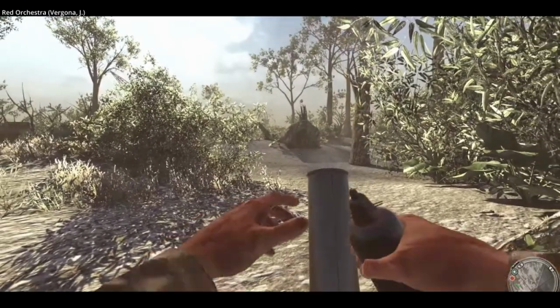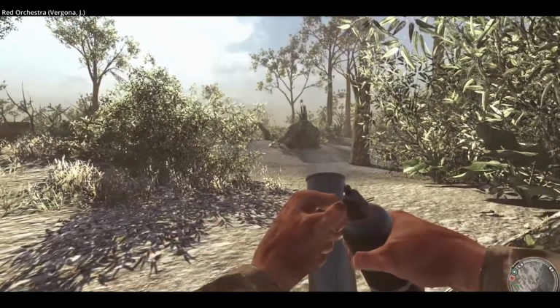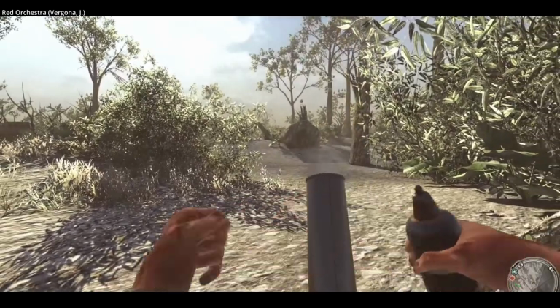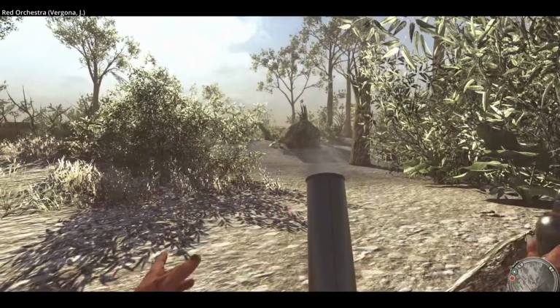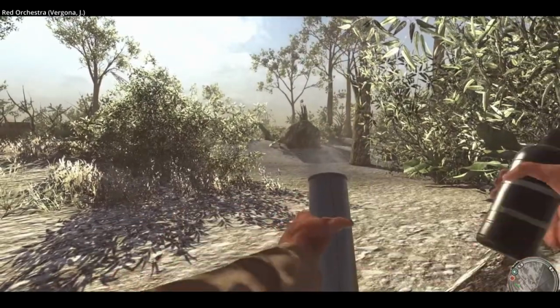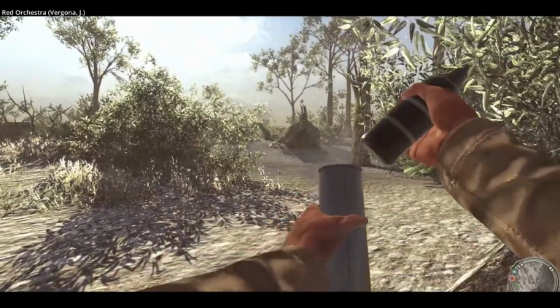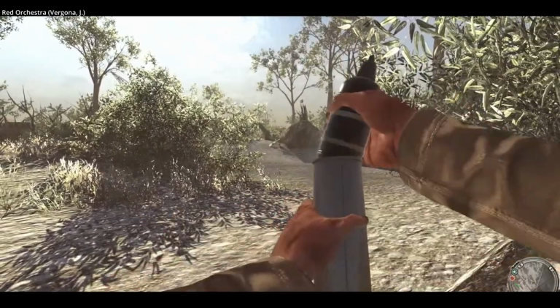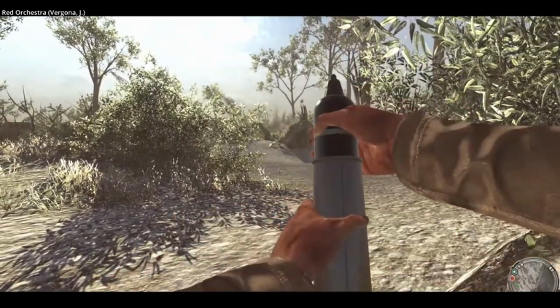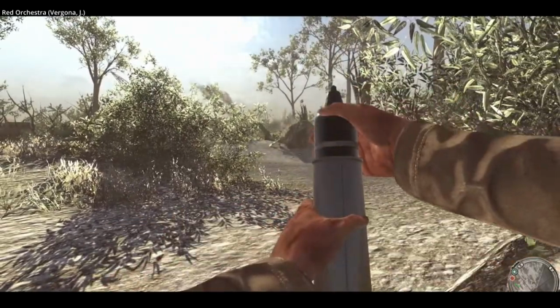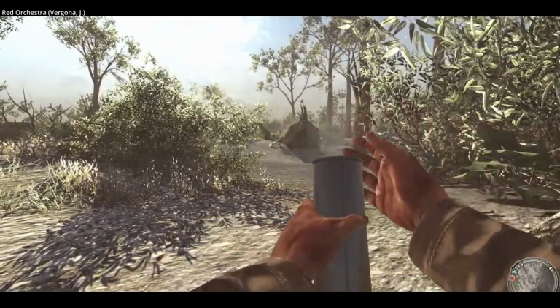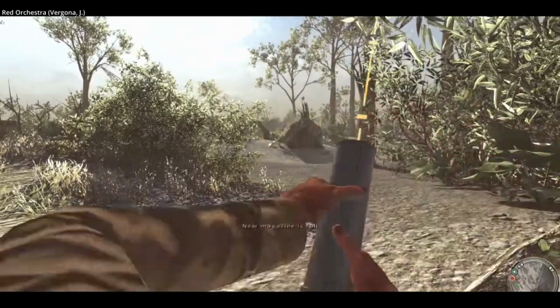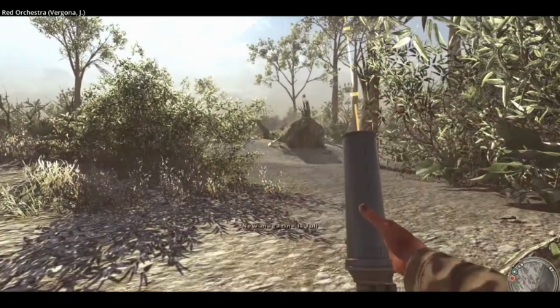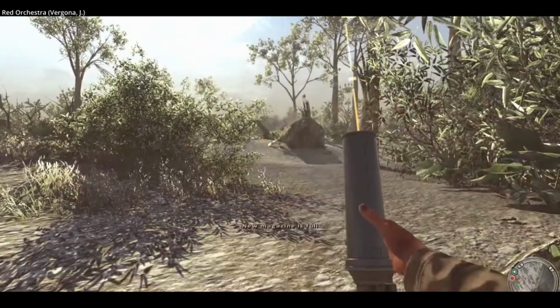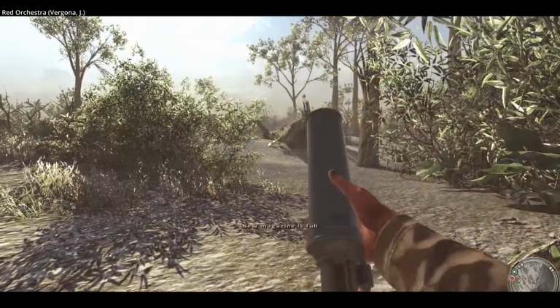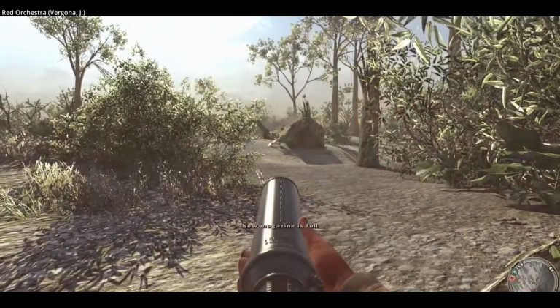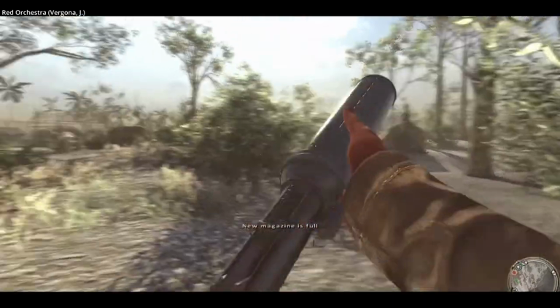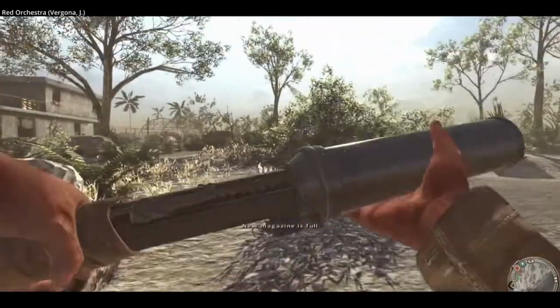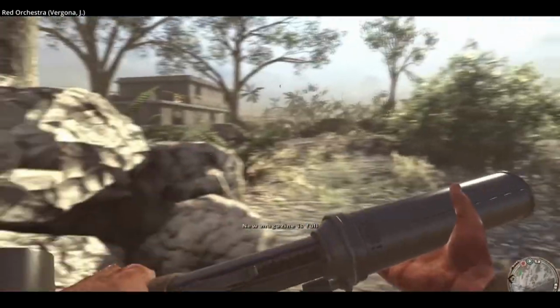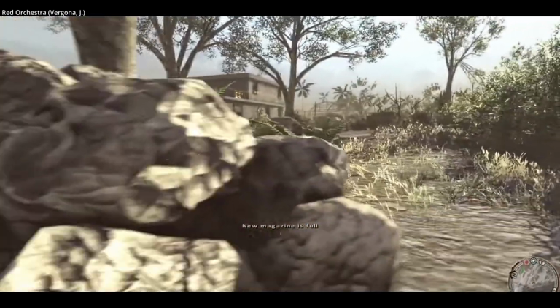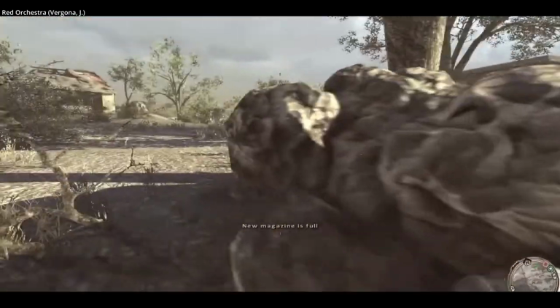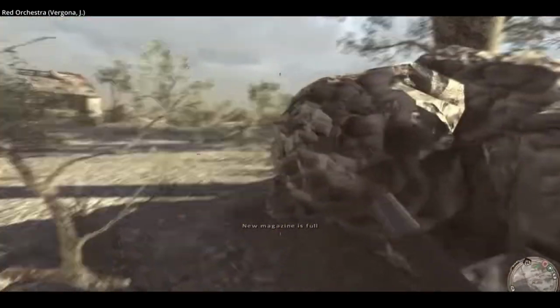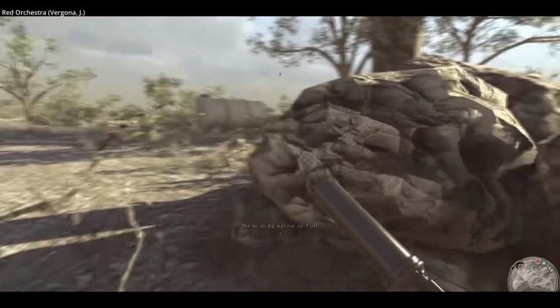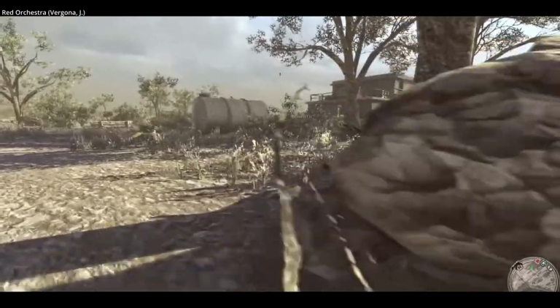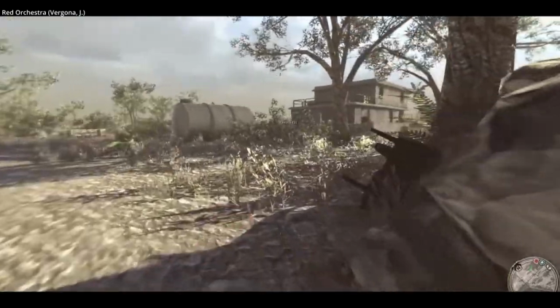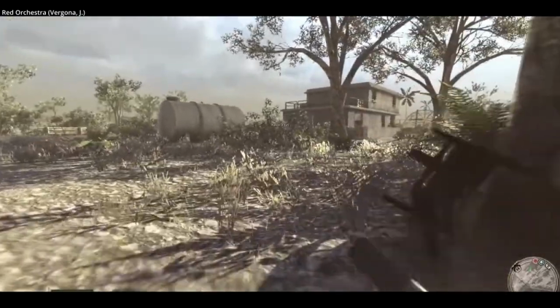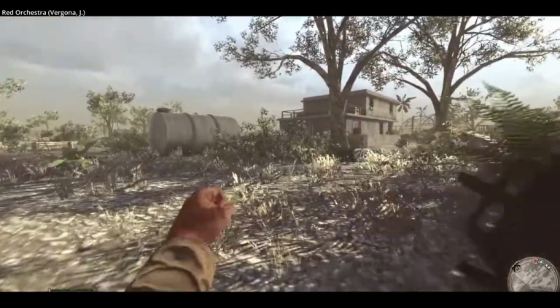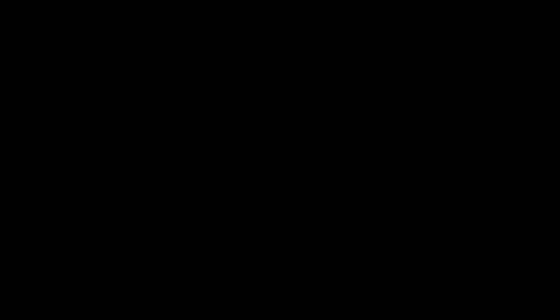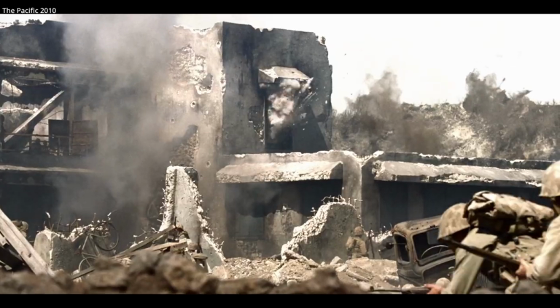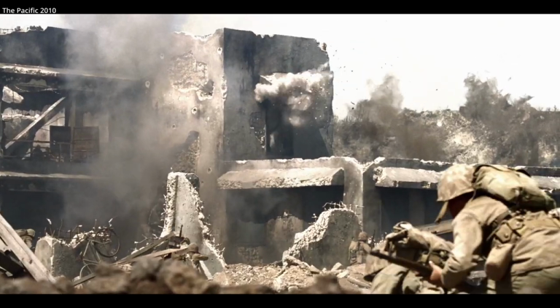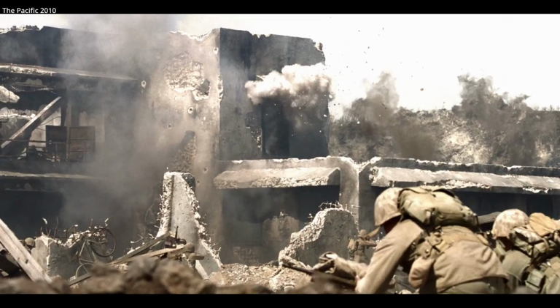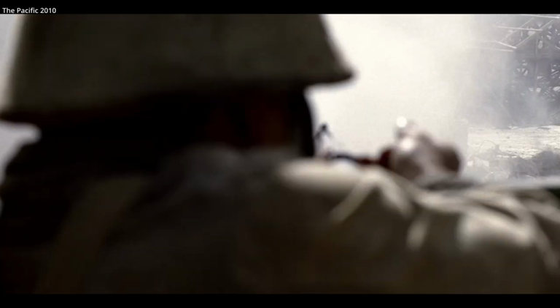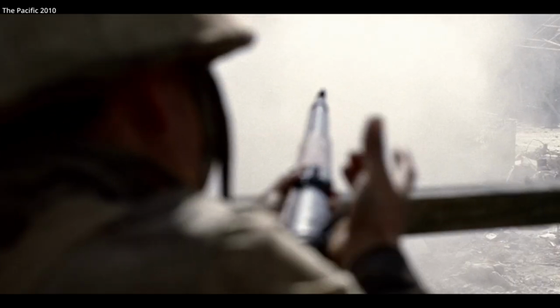On film these weapons are pretty rare, but tens of thousands were made and distributed to Japanese troops, used throughout the Pacific.